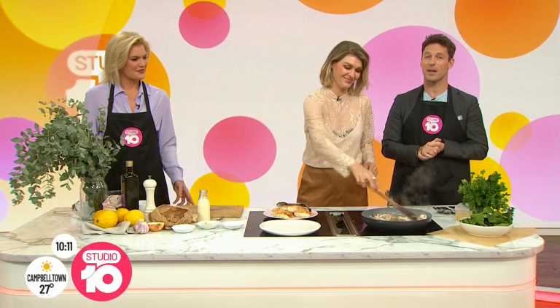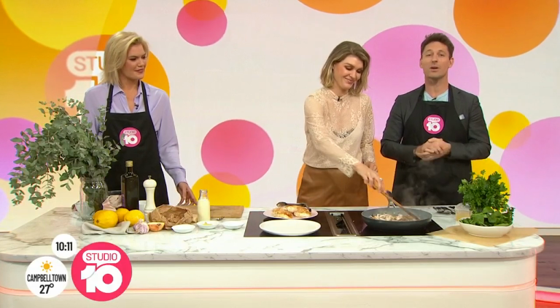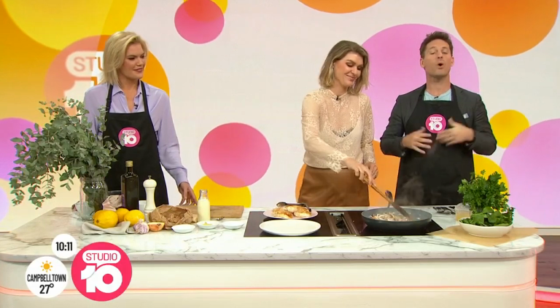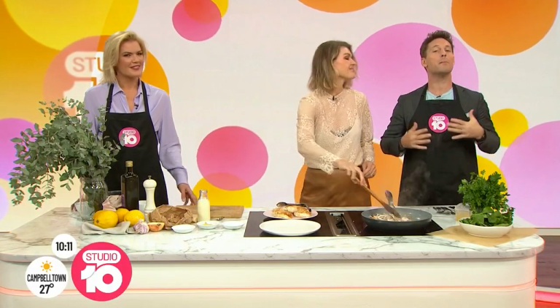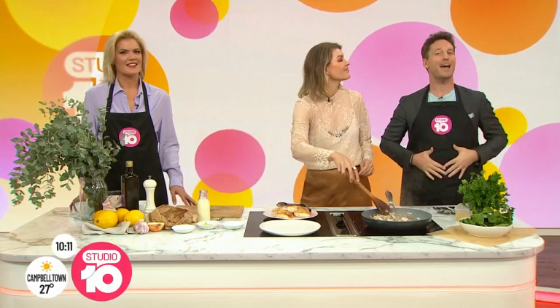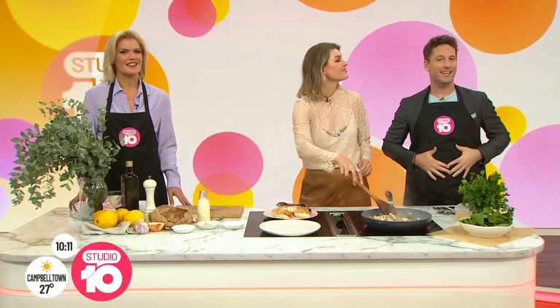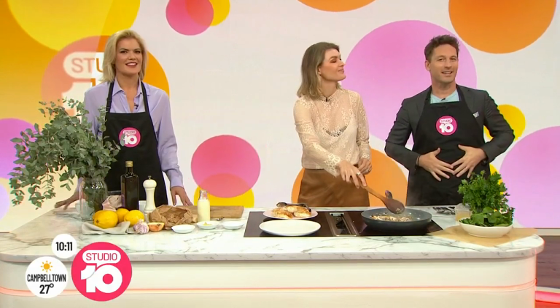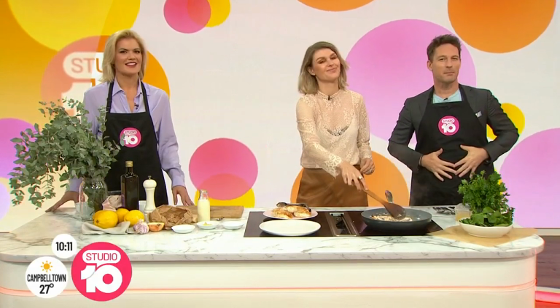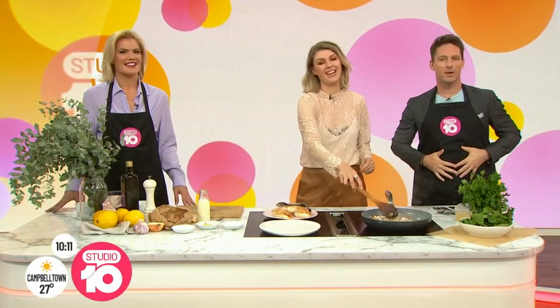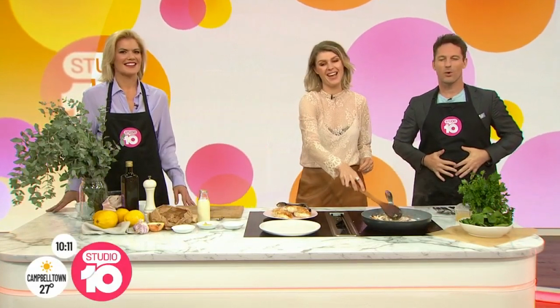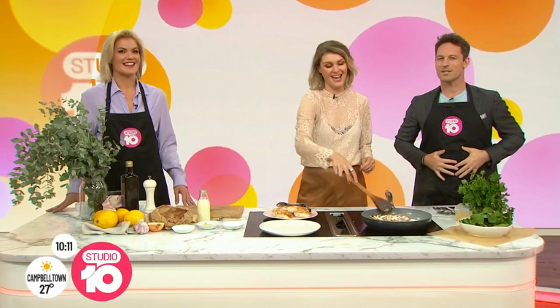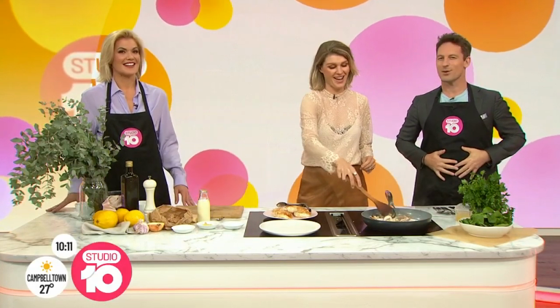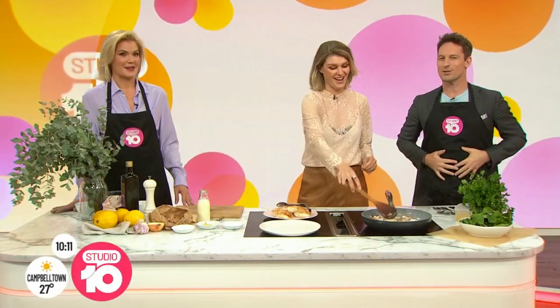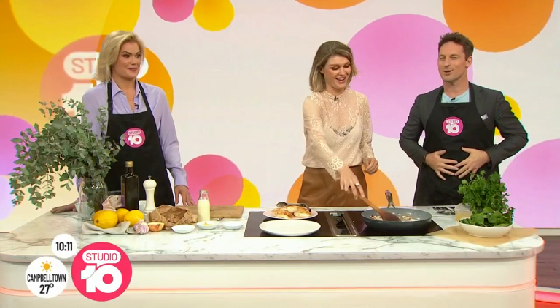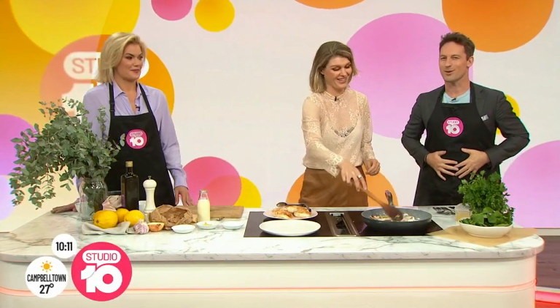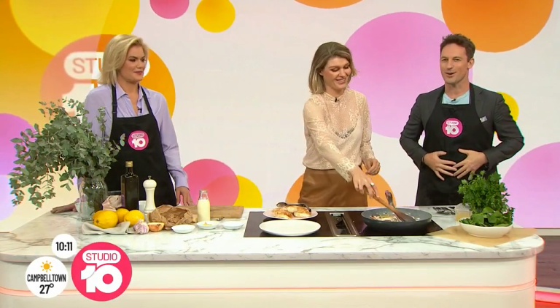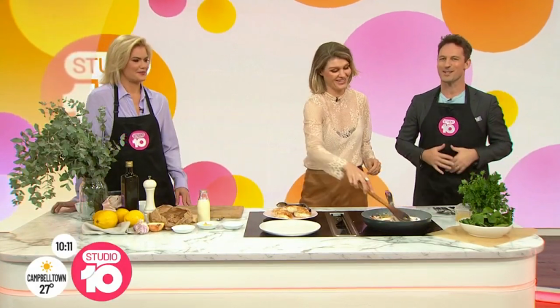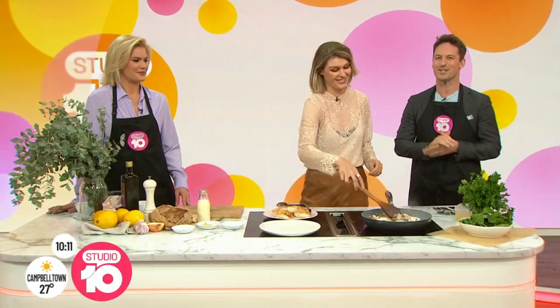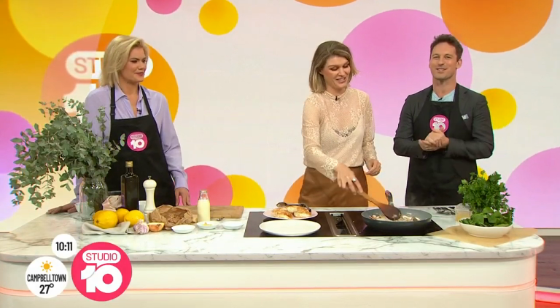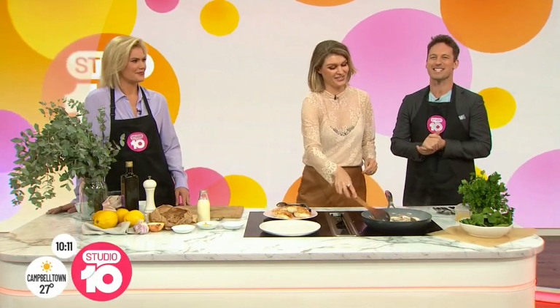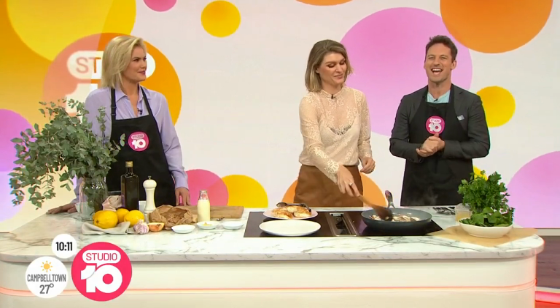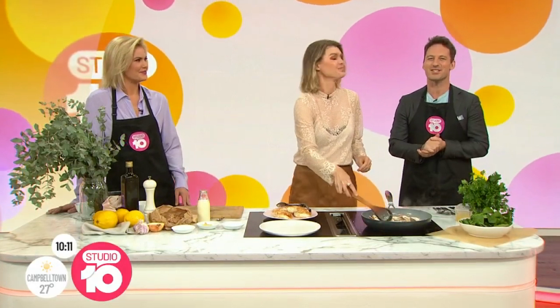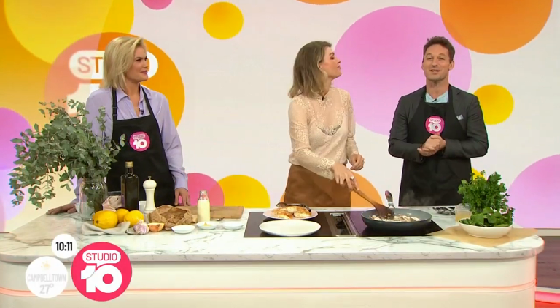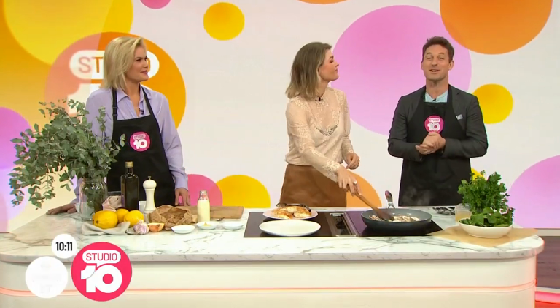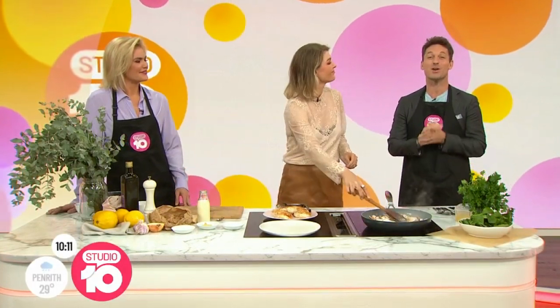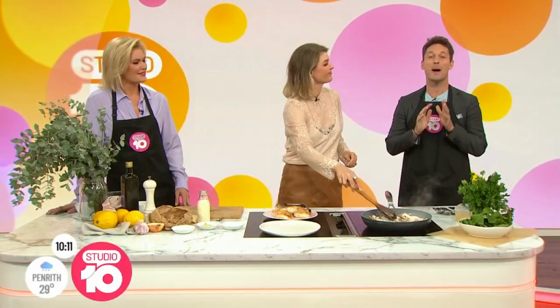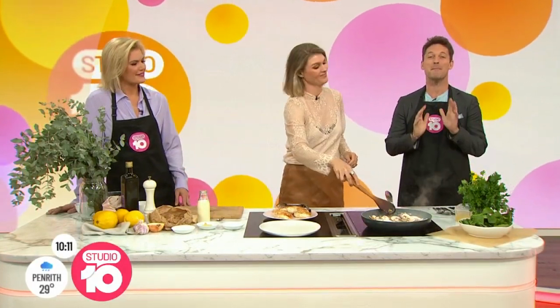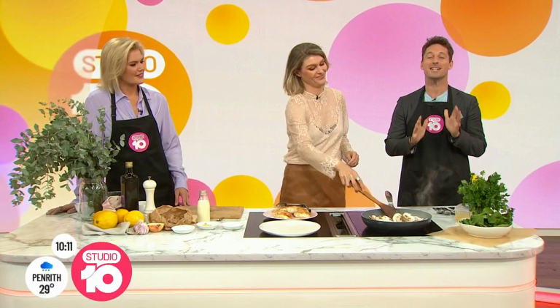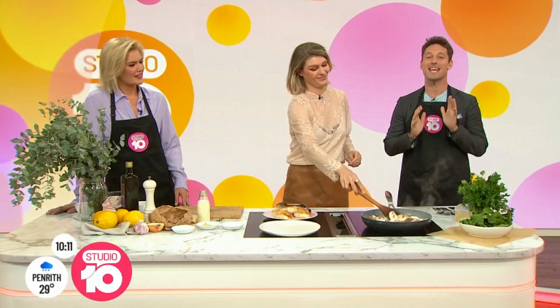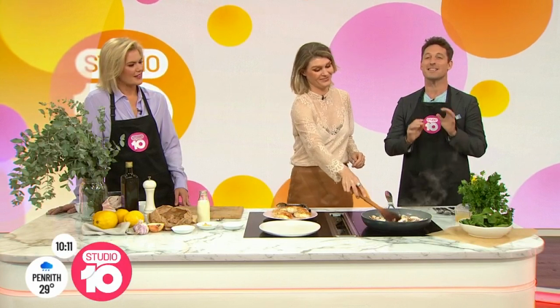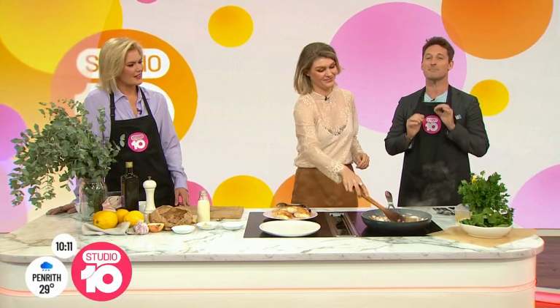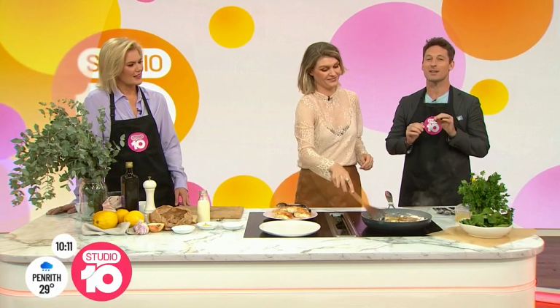They not only warm the belly, but they'll warm the soul too. Courtney Ralston joins us now to show us how to cook a meal to hit the spot.